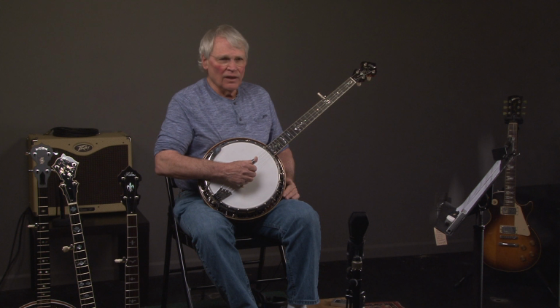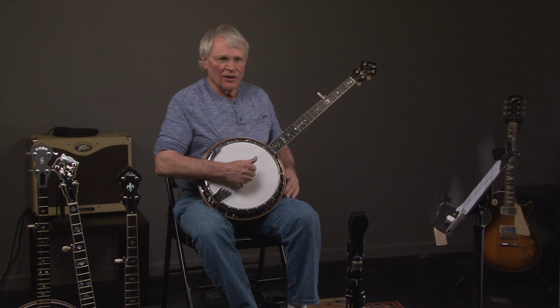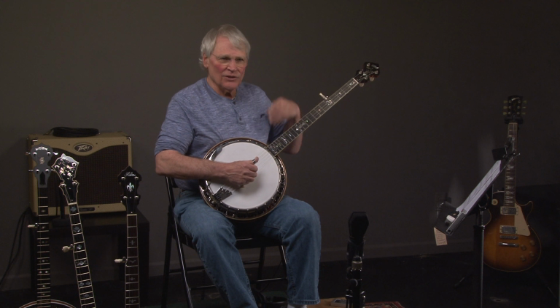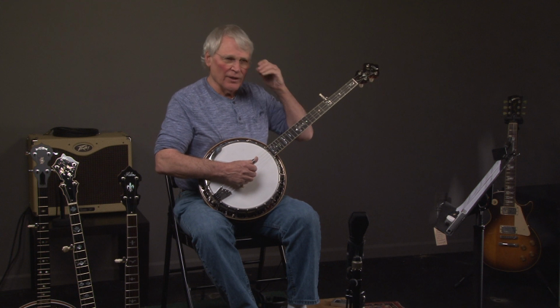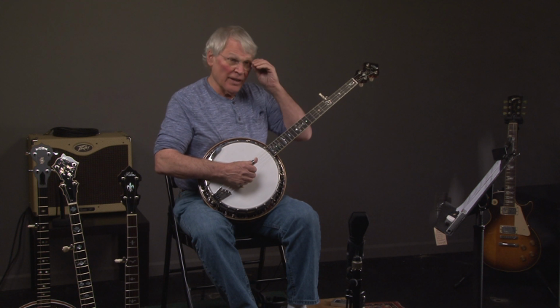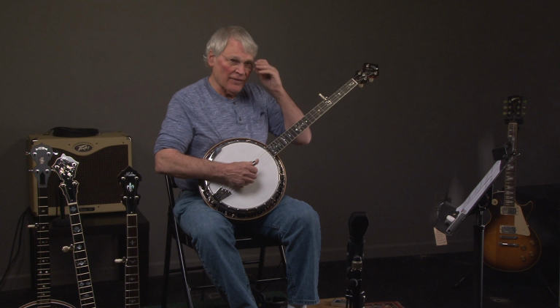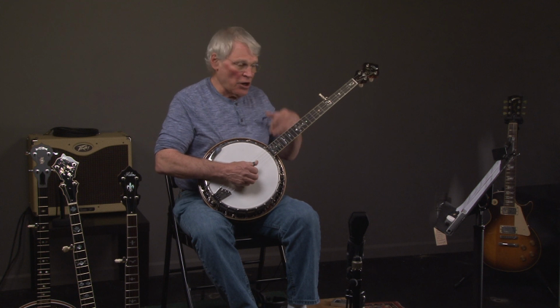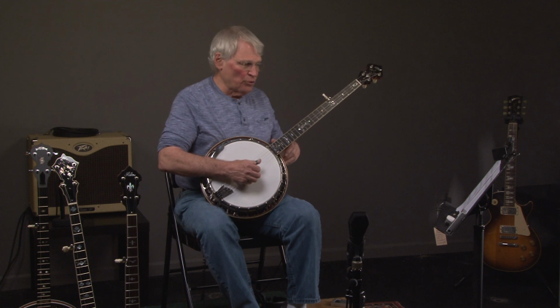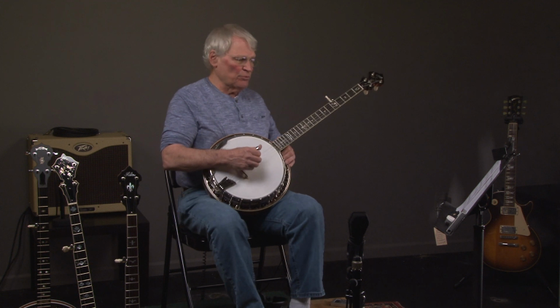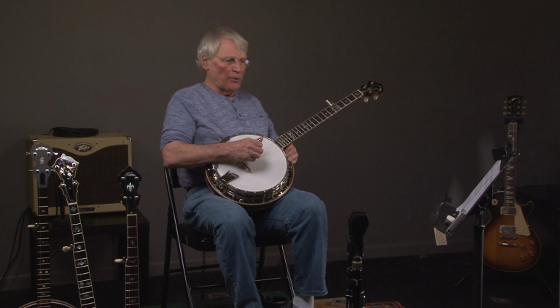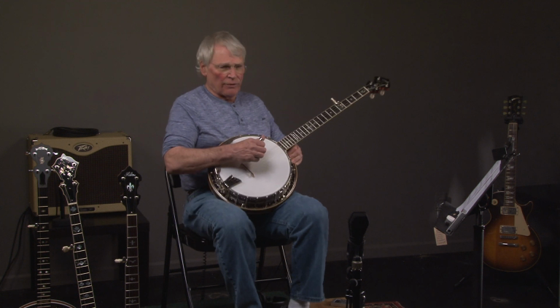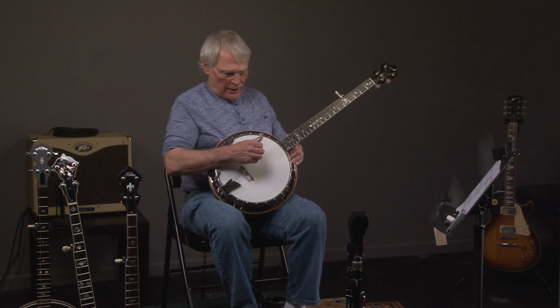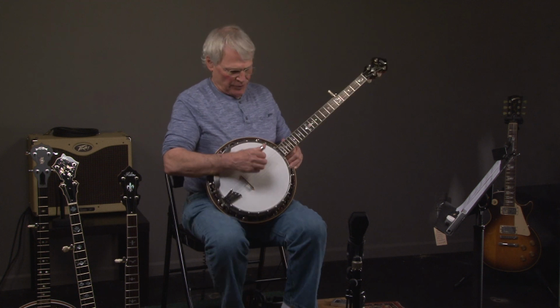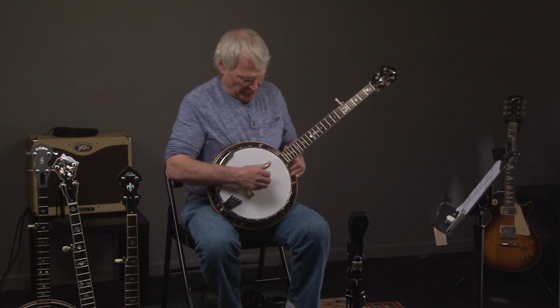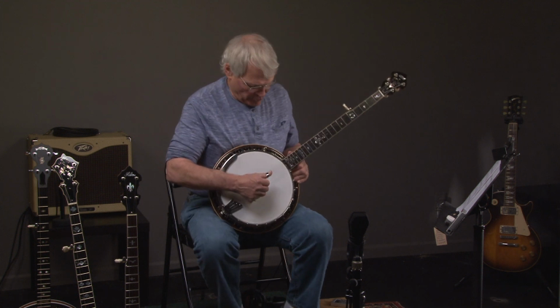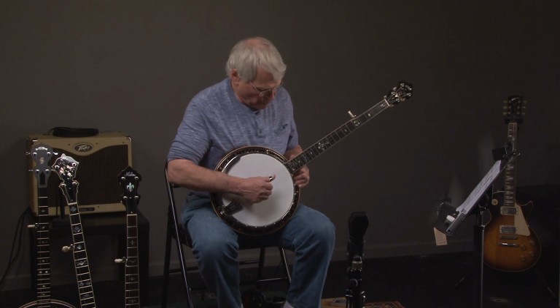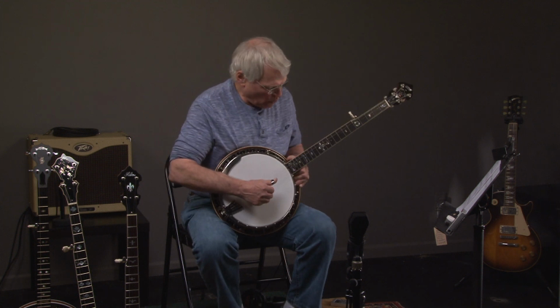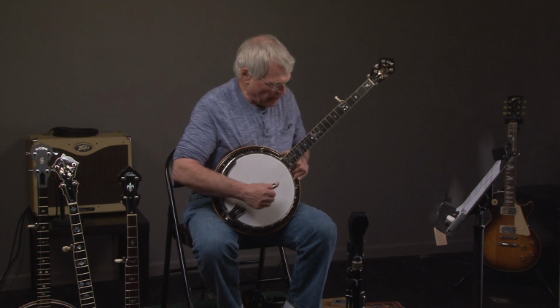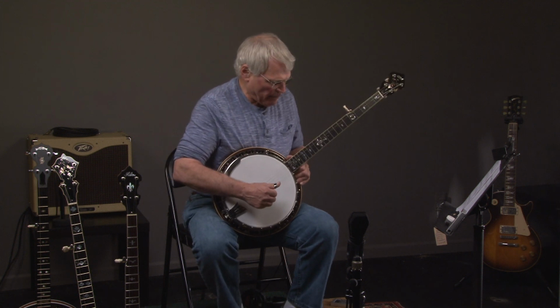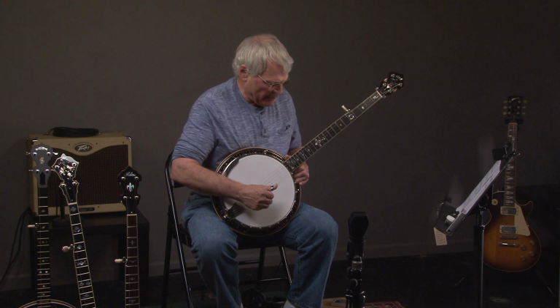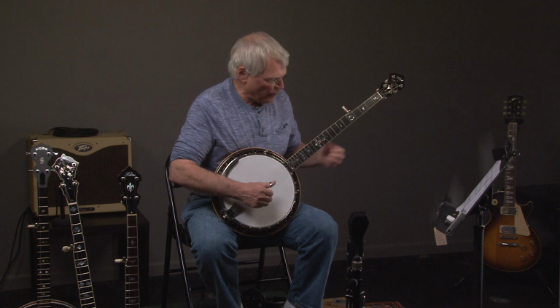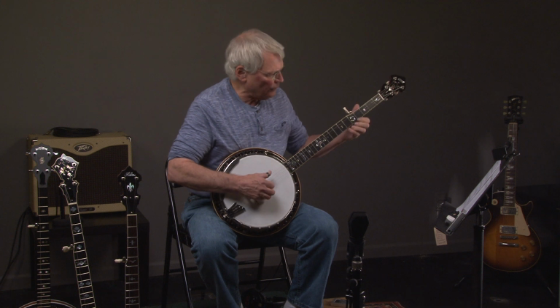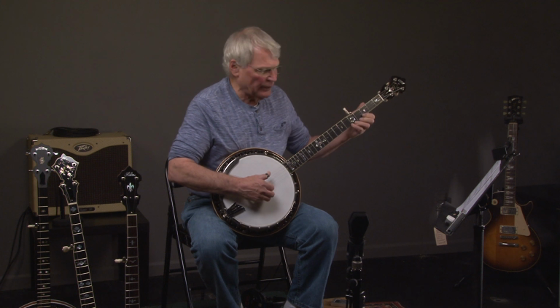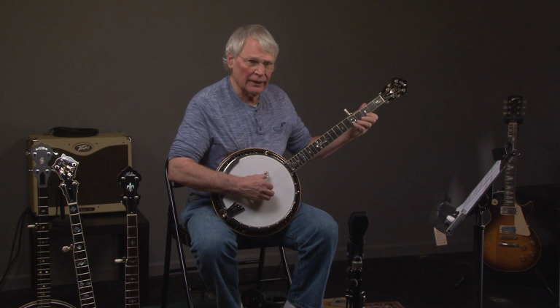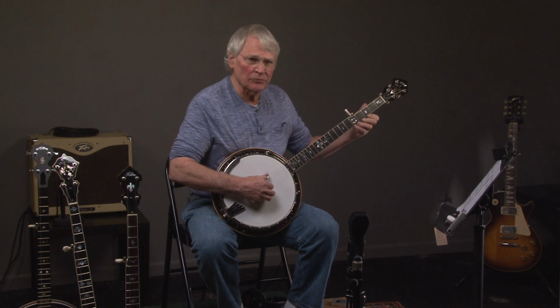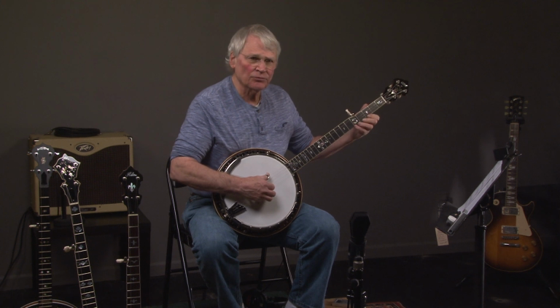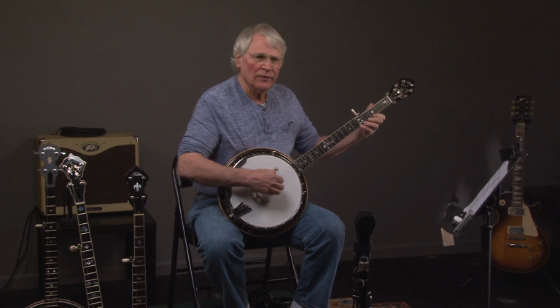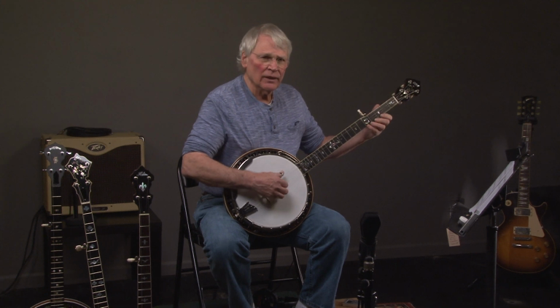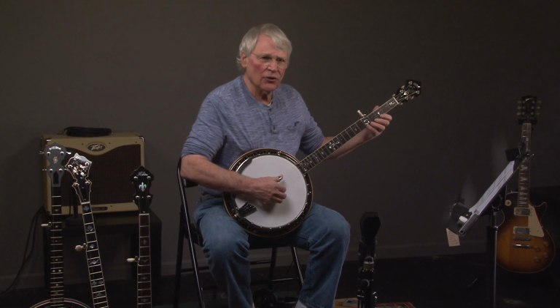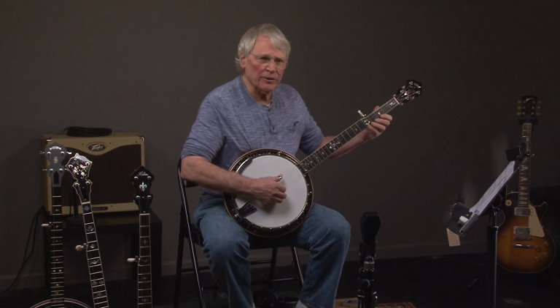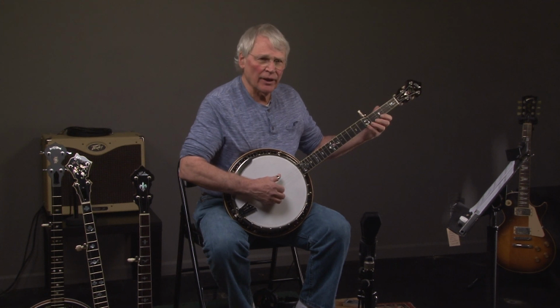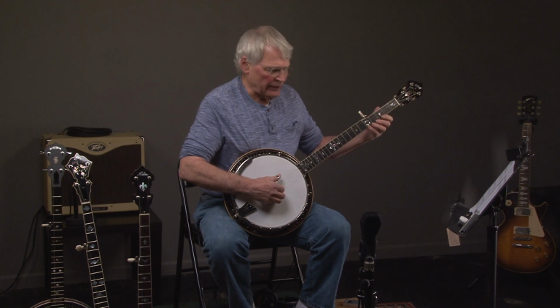All right, so here we have an Ohm Sweetgrass, which is an extraordinary banjo, and I'll go ahead and play it.